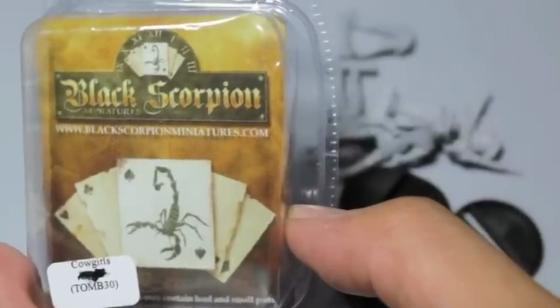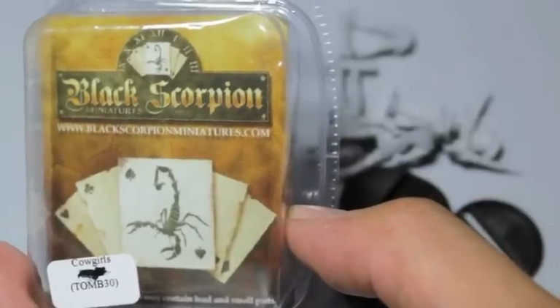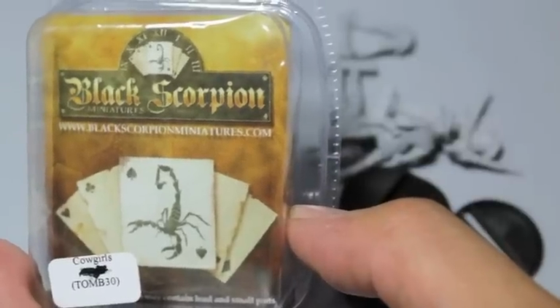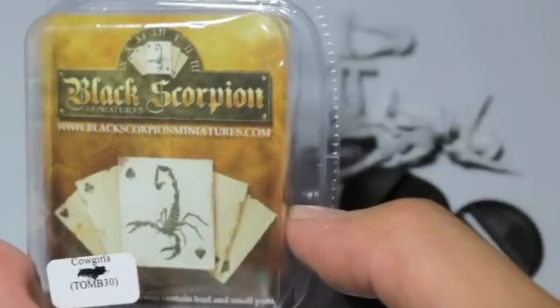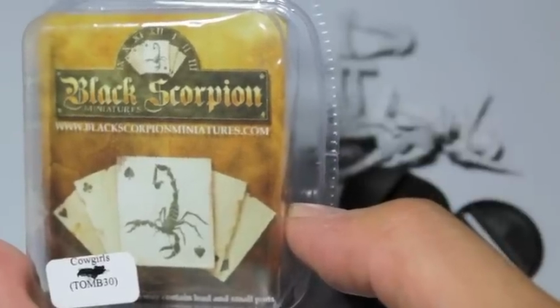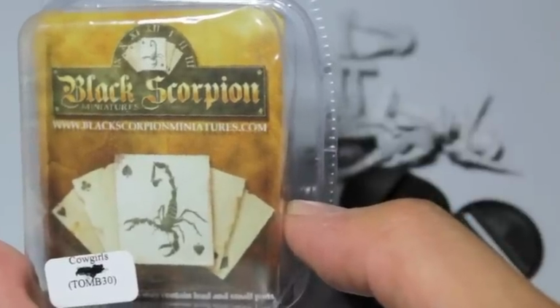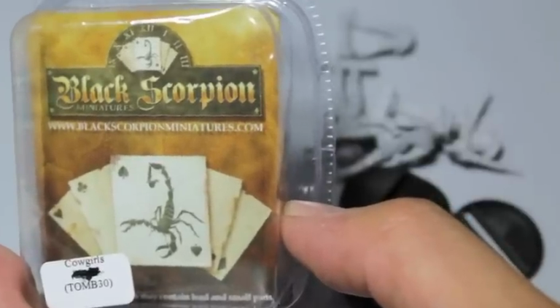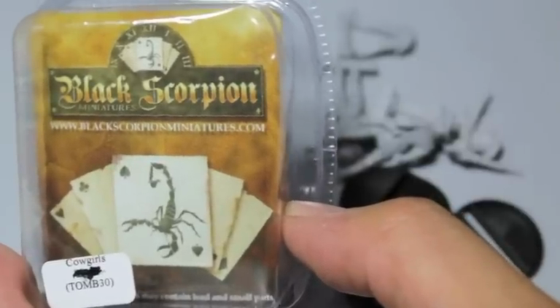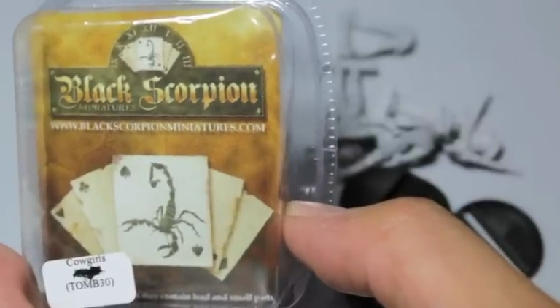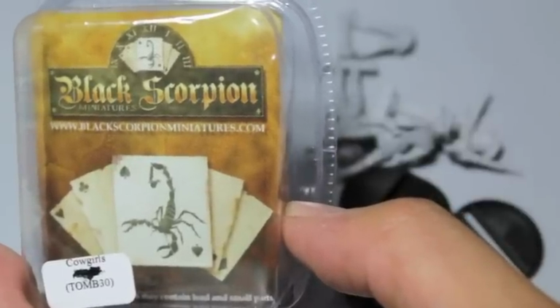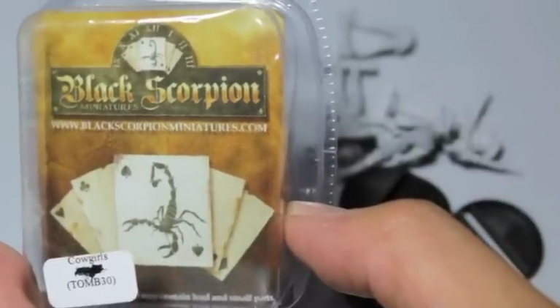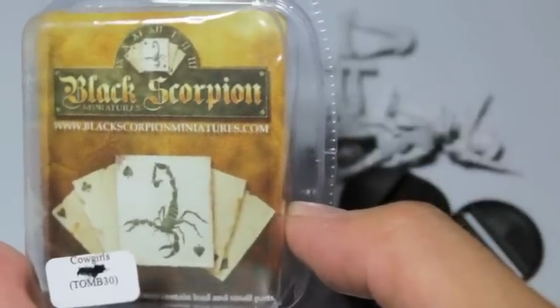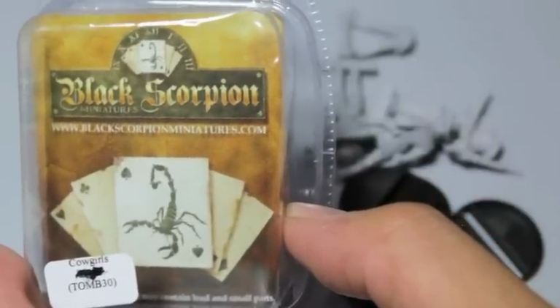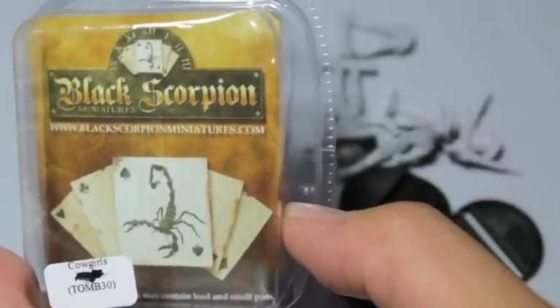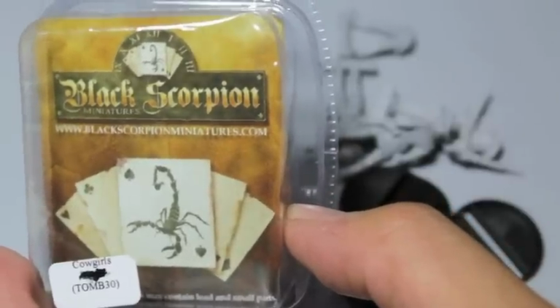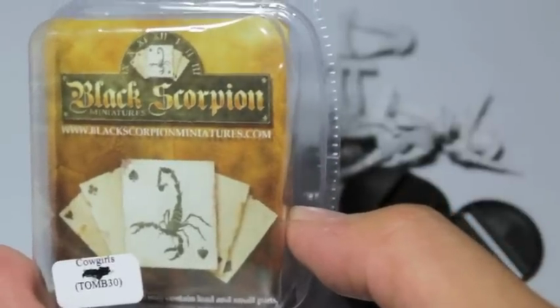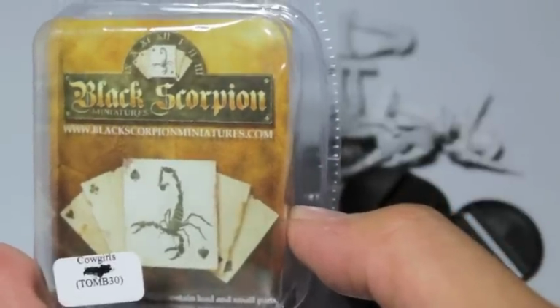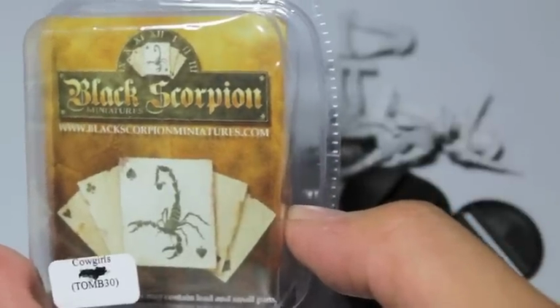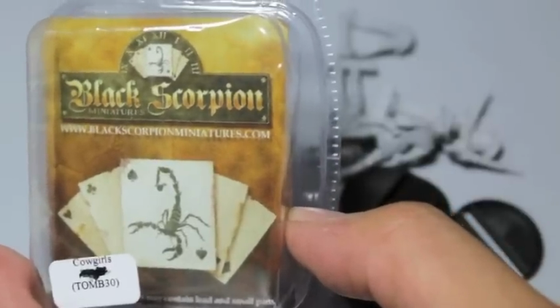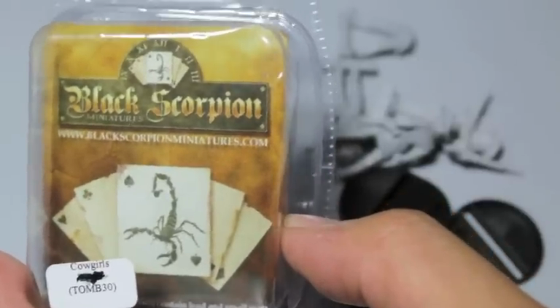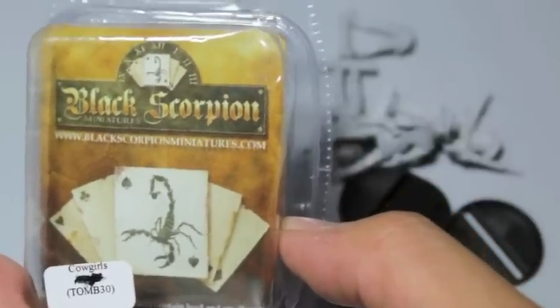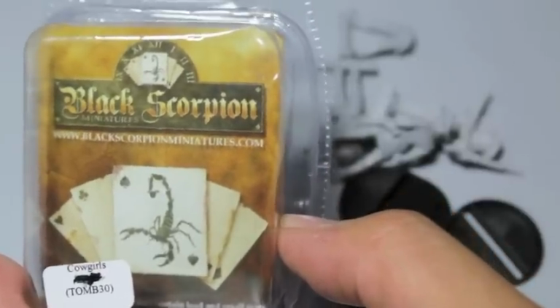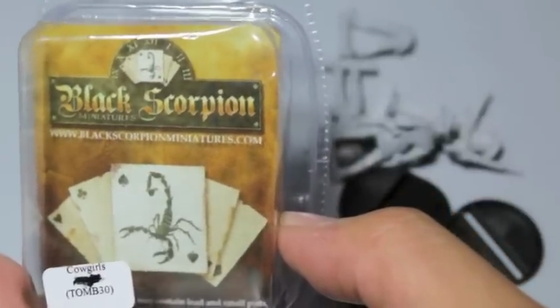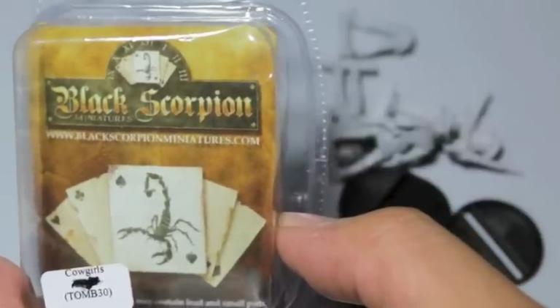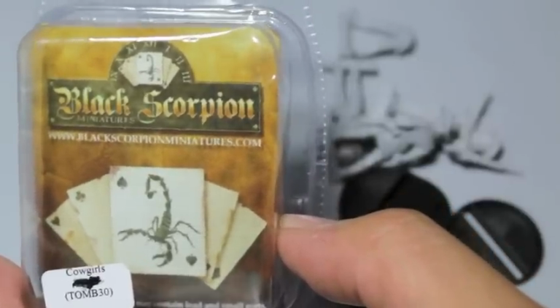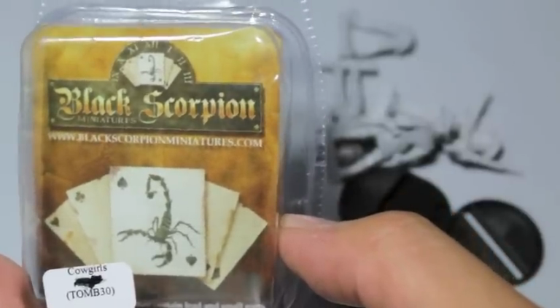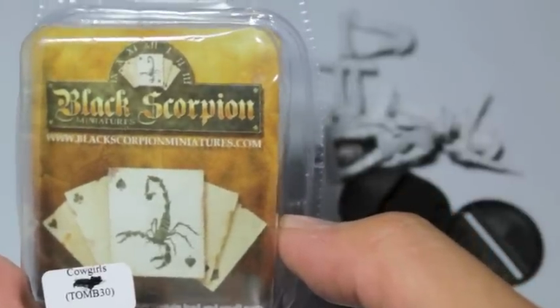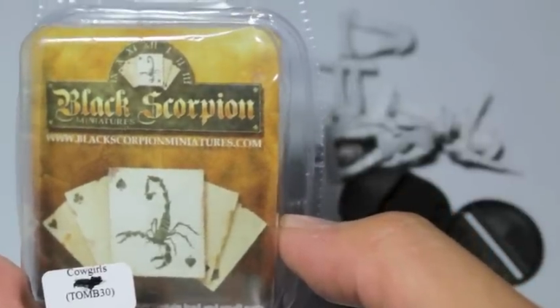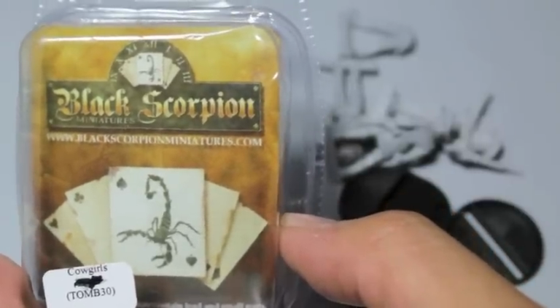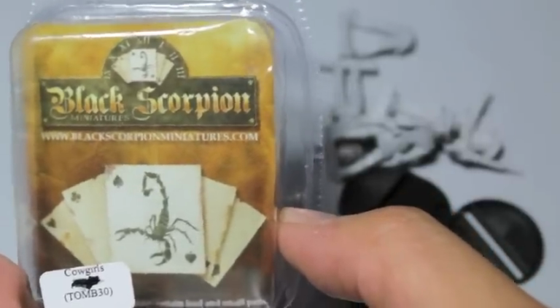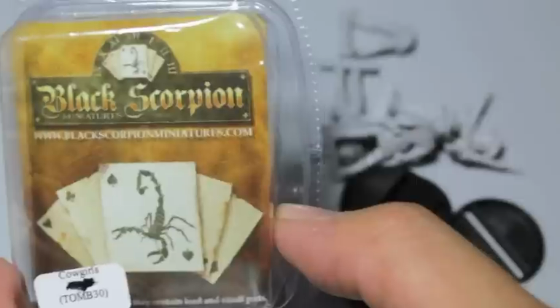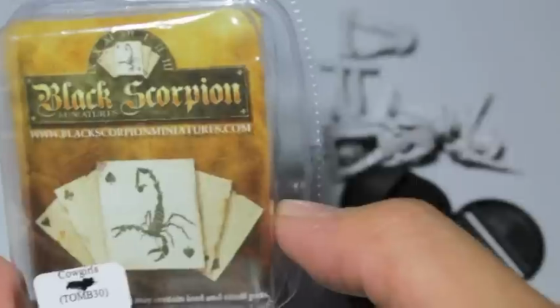What up, players? It's Woolboss. Today we're going to take a look at these cowgirls from Black Scorpion Miniatures.